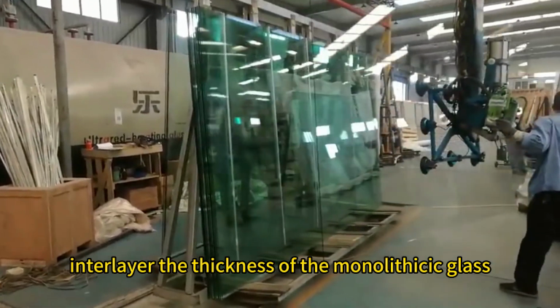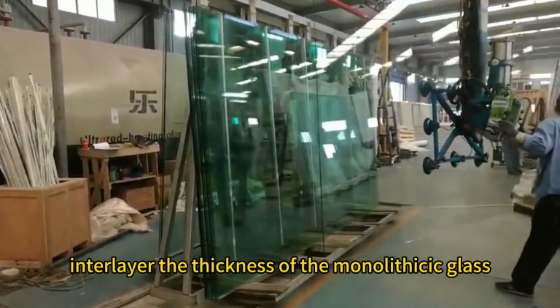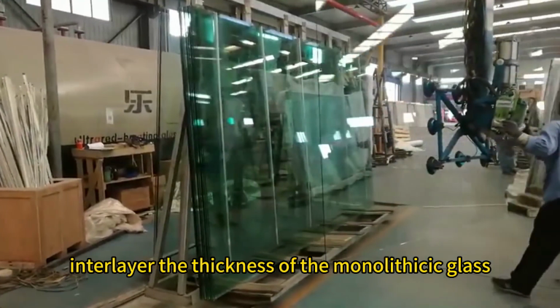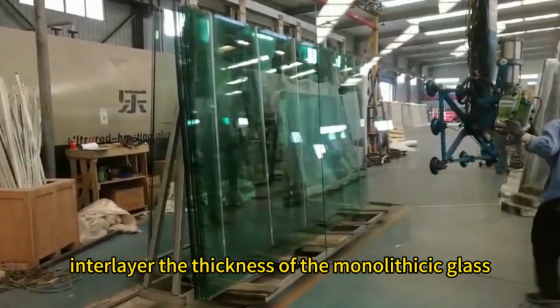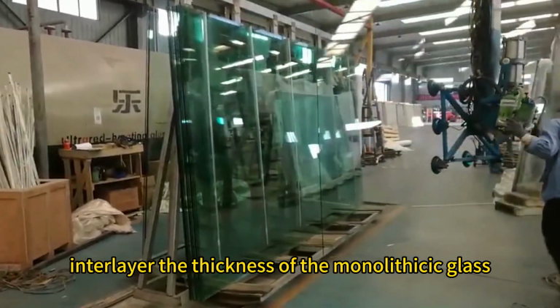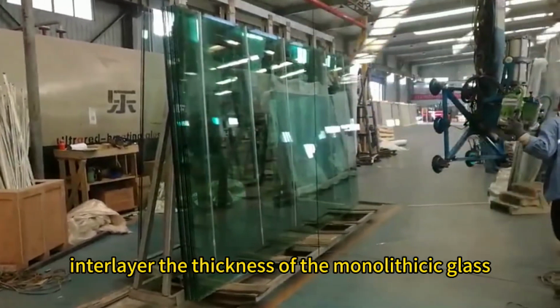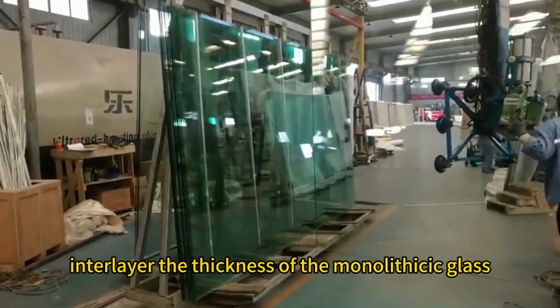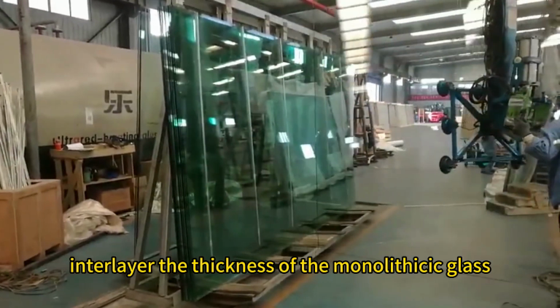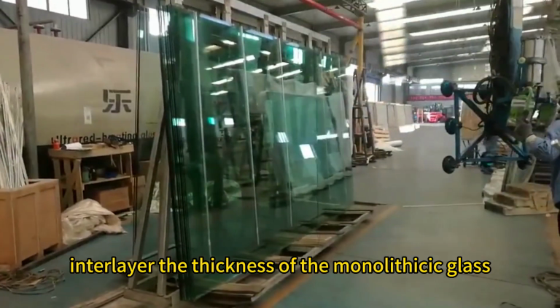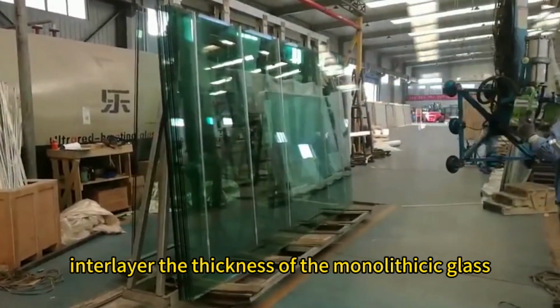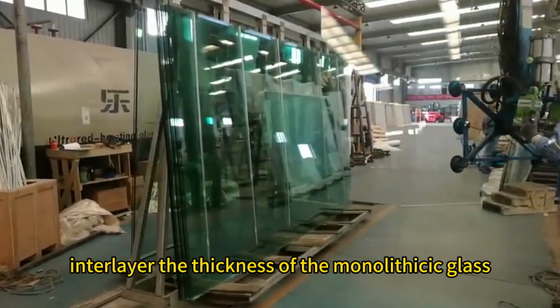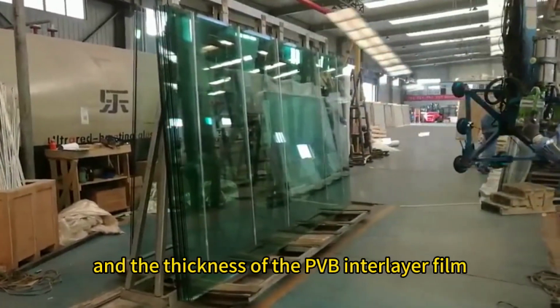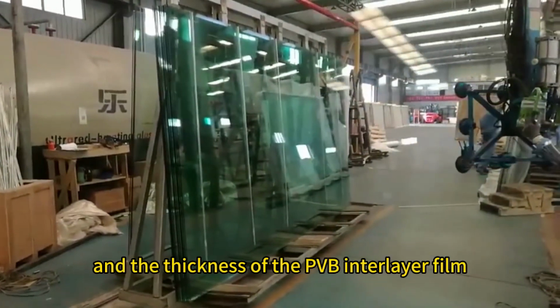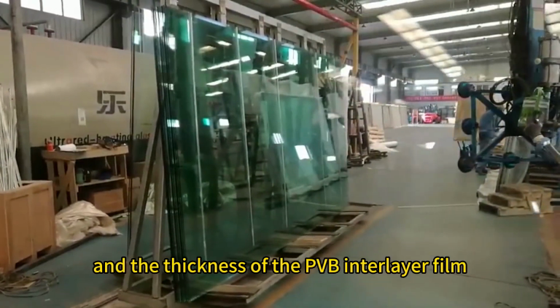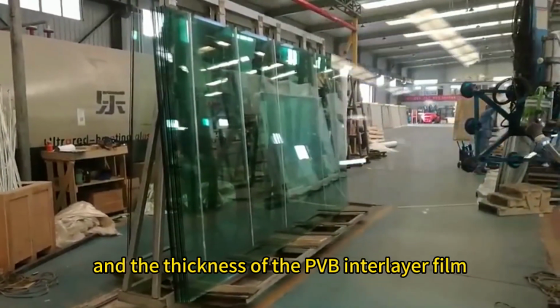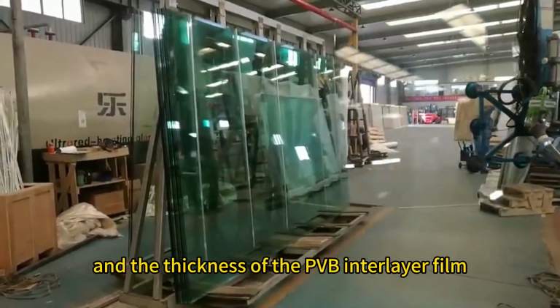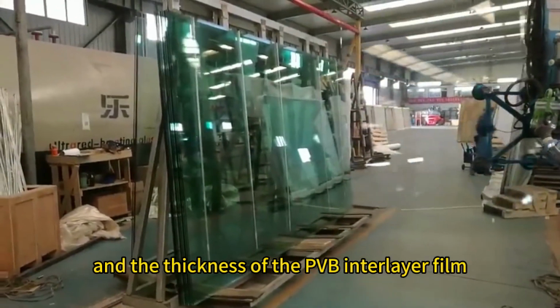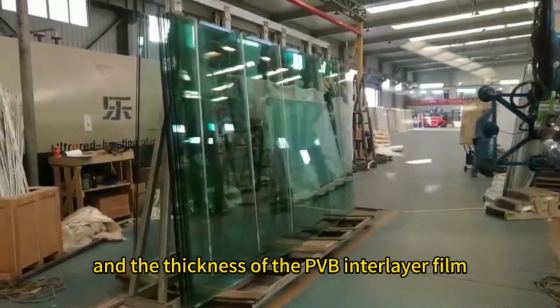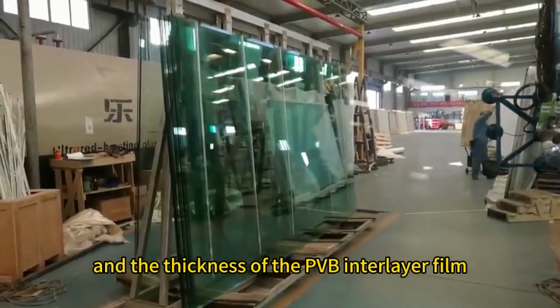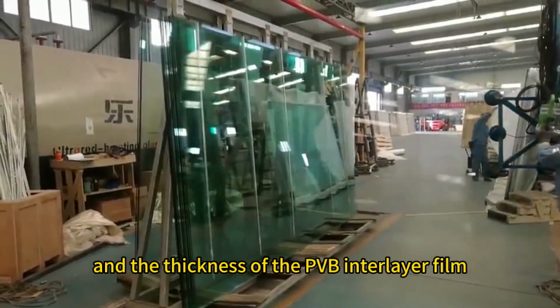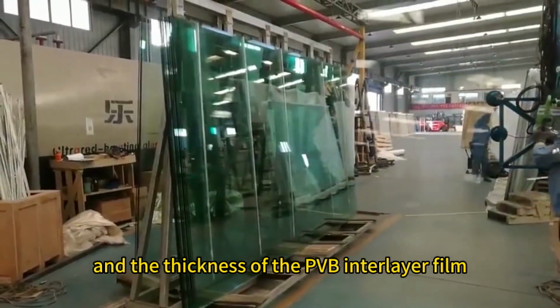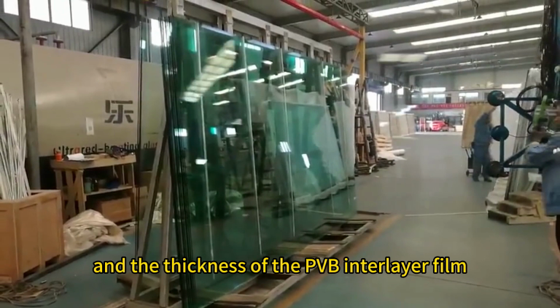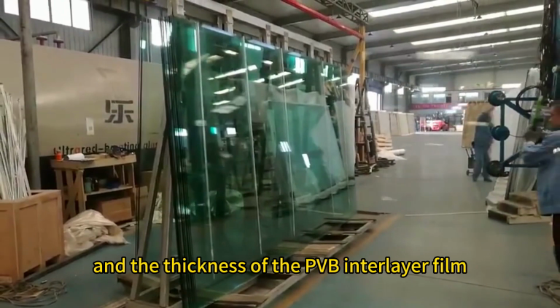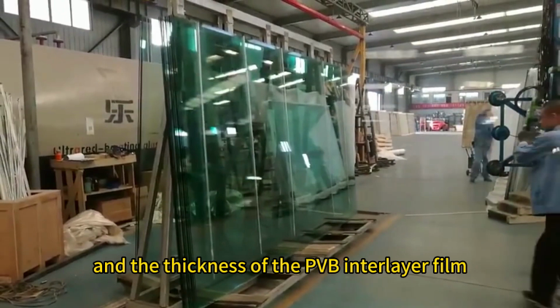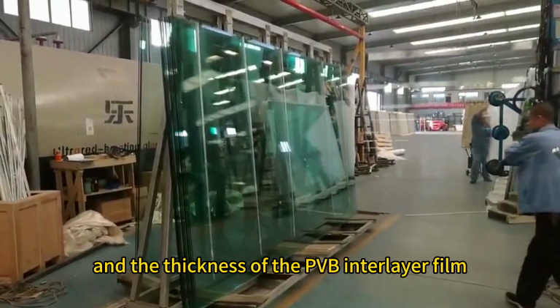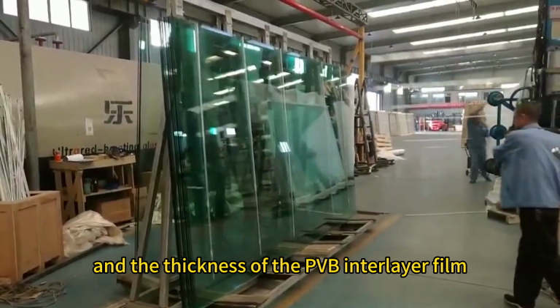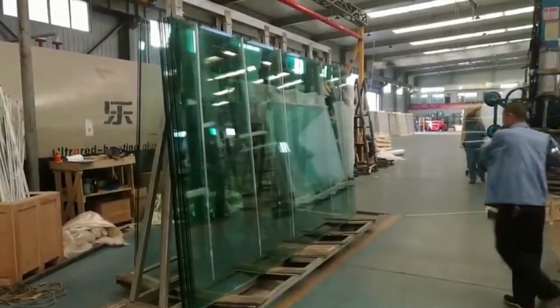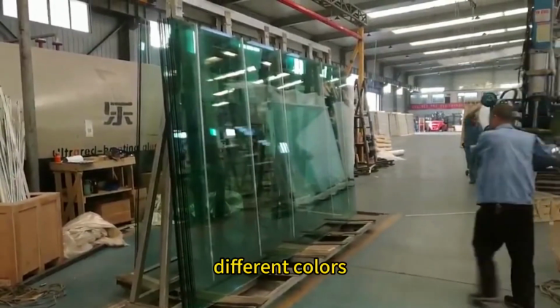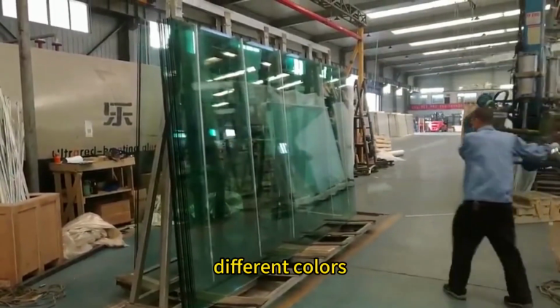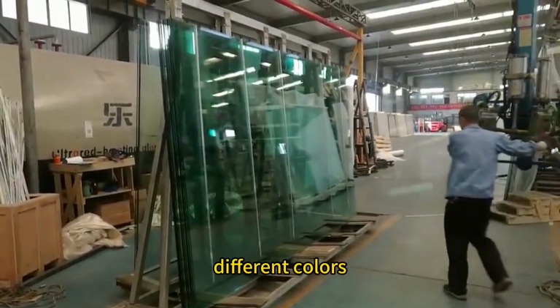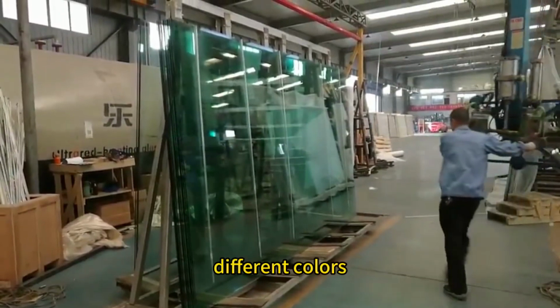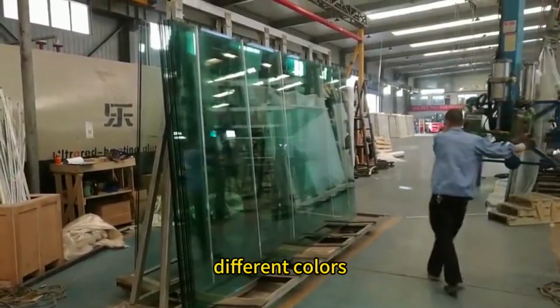The thickness of the monolithic glass and the thickness of the PVB interlayer film can vary, and different colors are available.